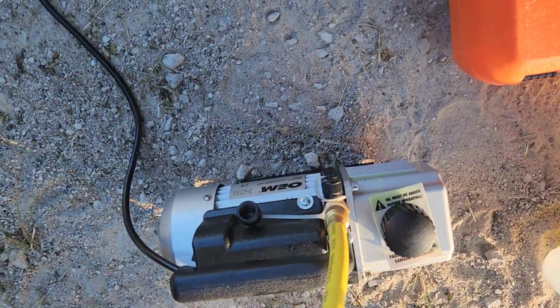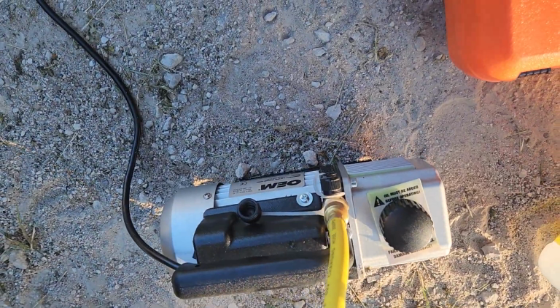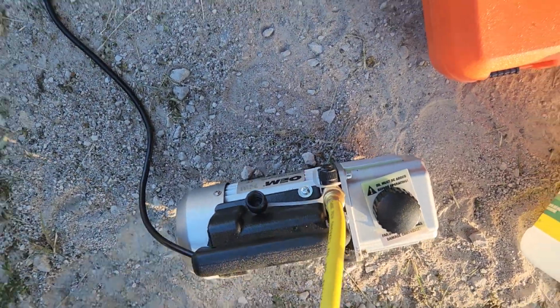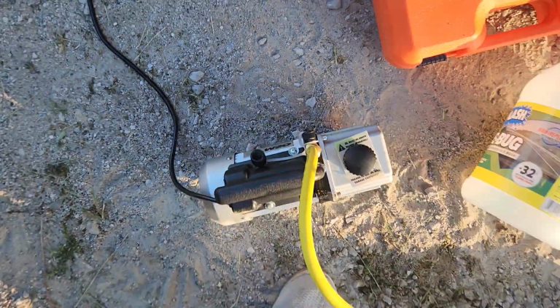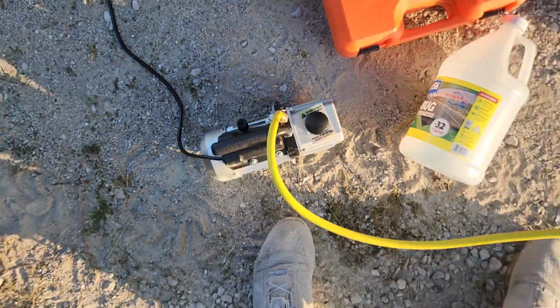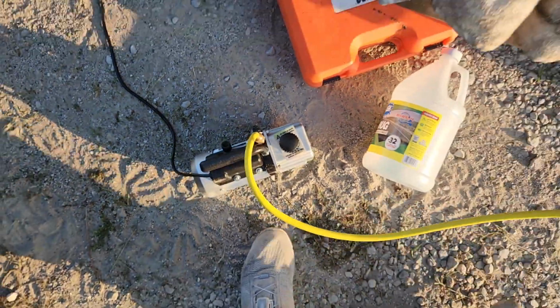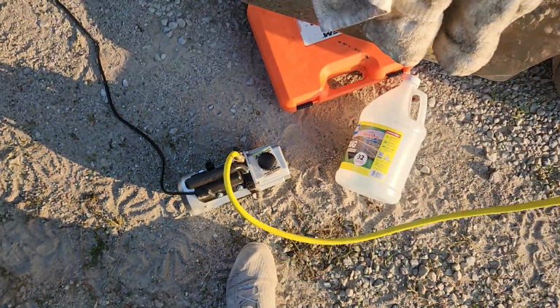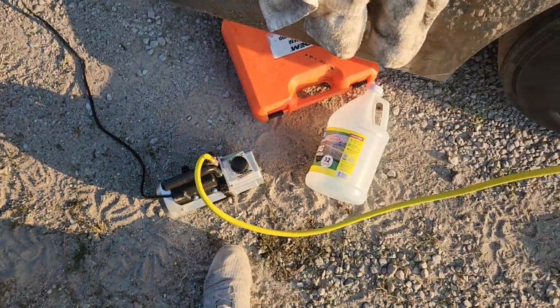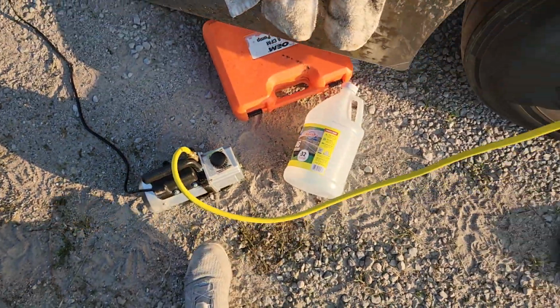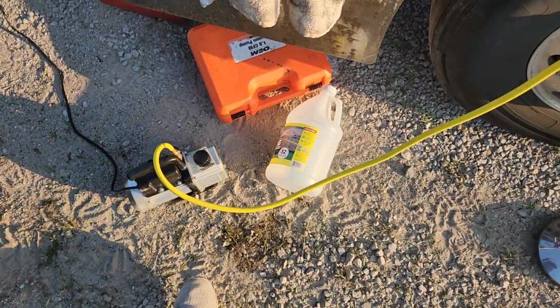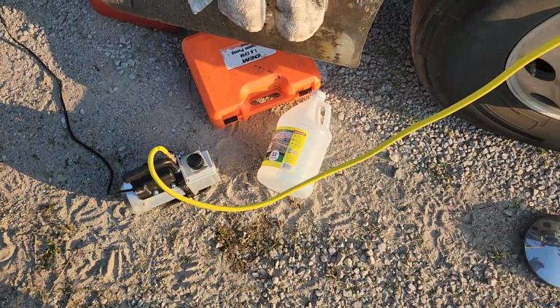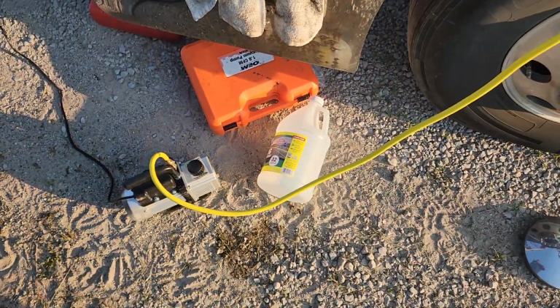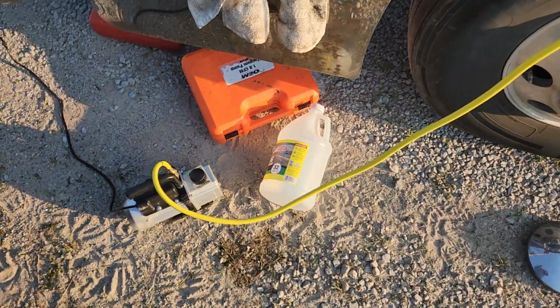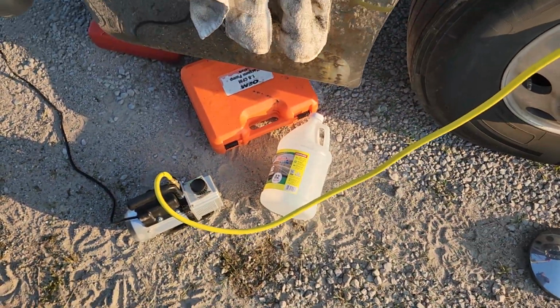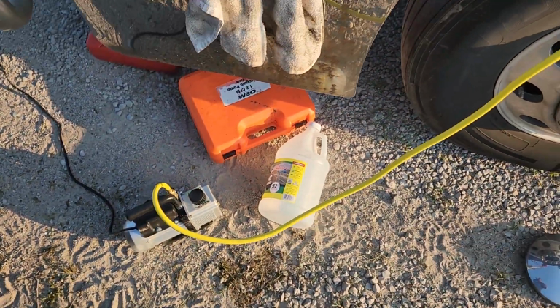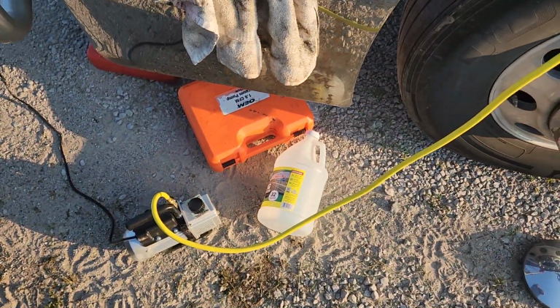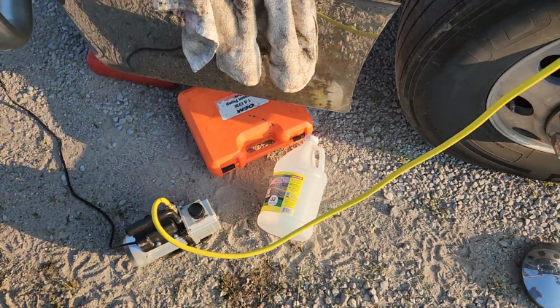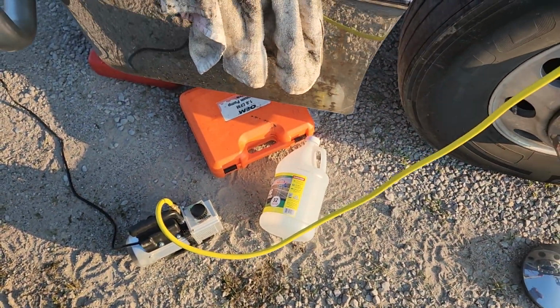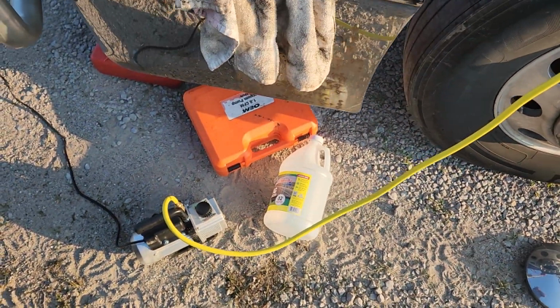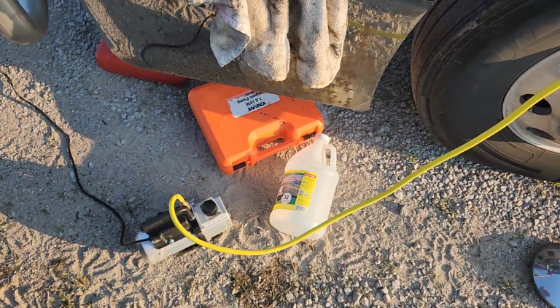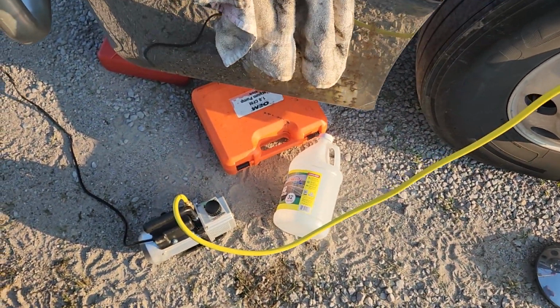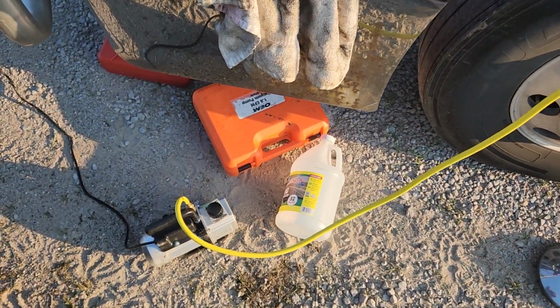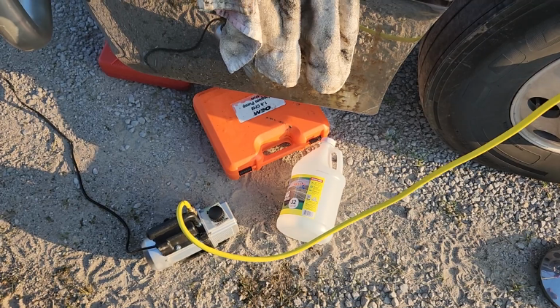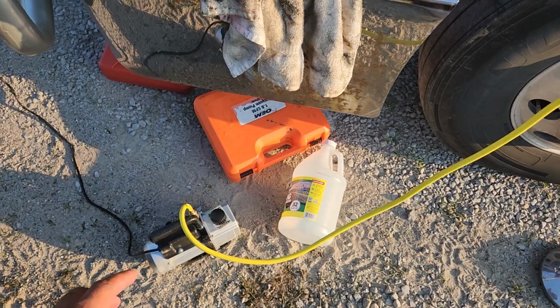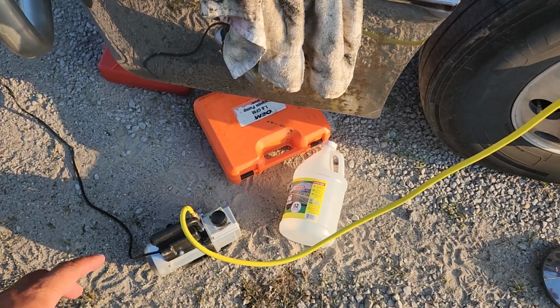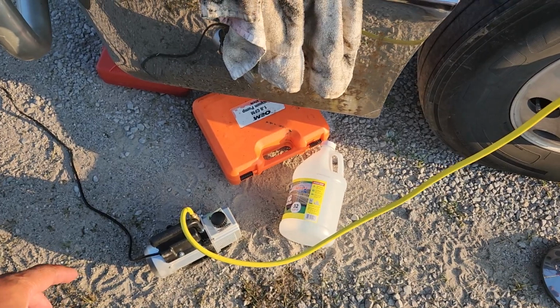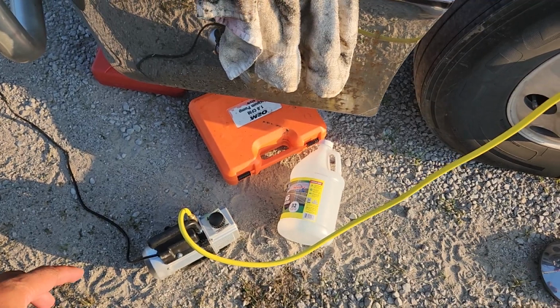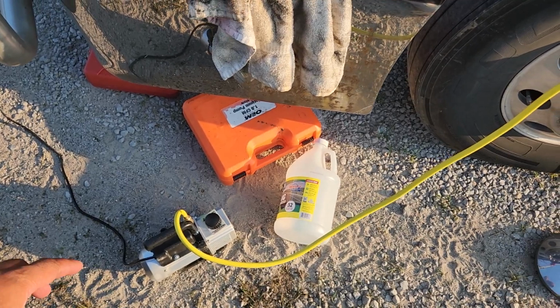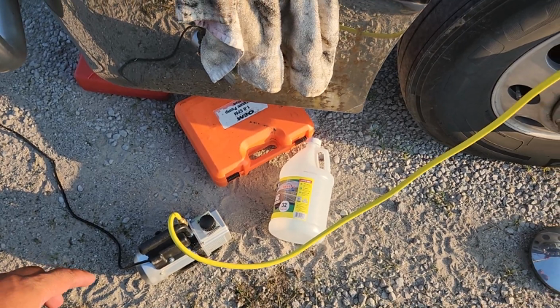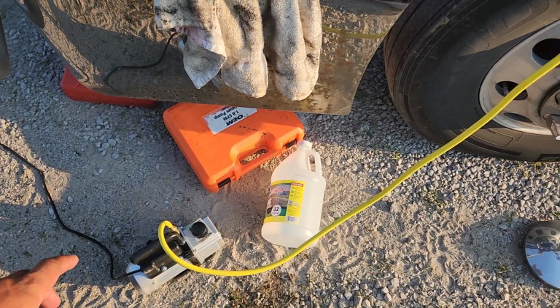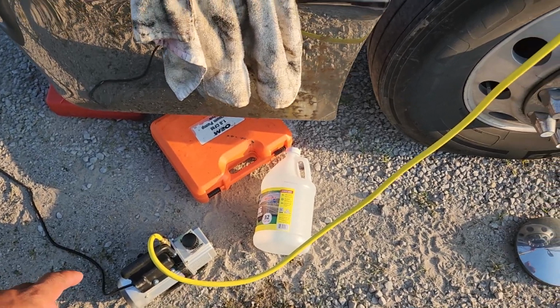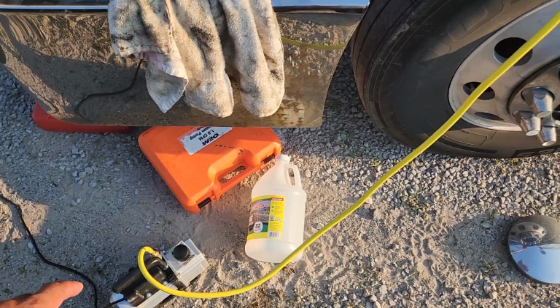There's the pump. I rented the pump from AutoZone completely free — save yourself some money. Just put down a deposit.